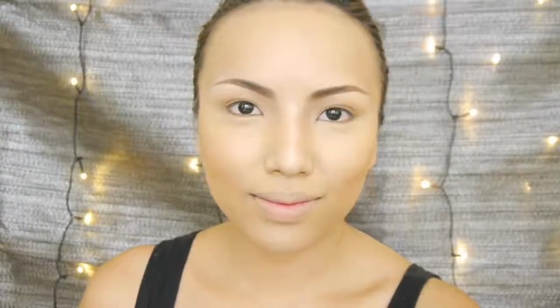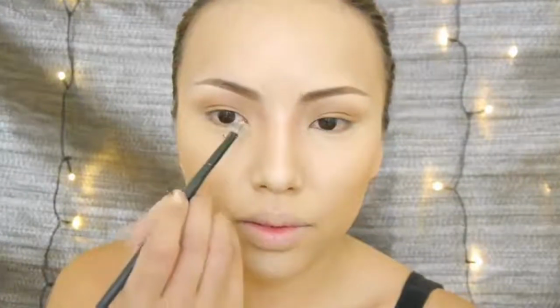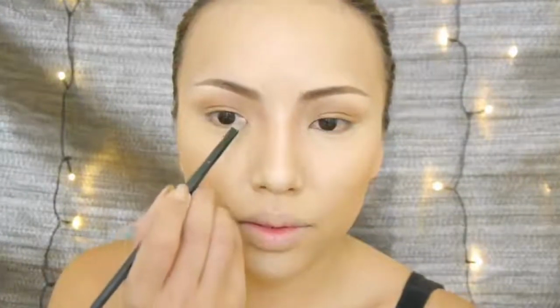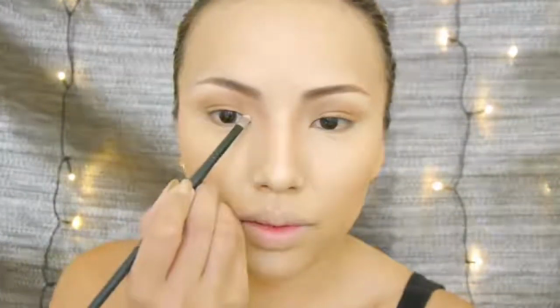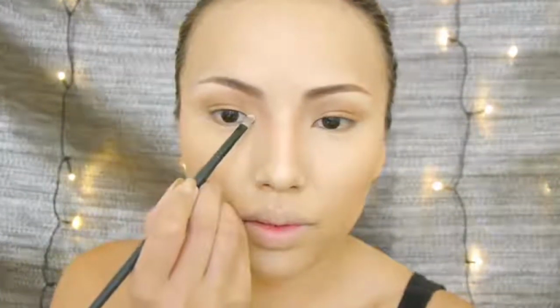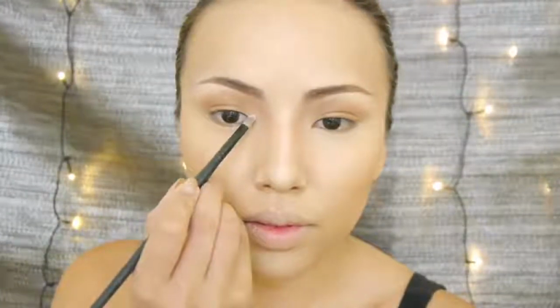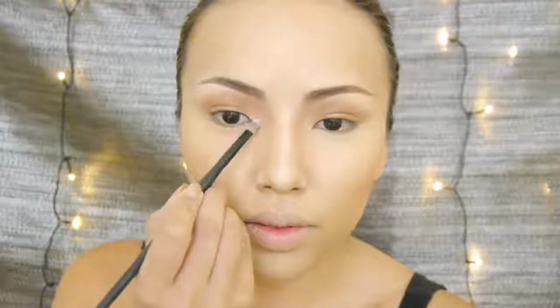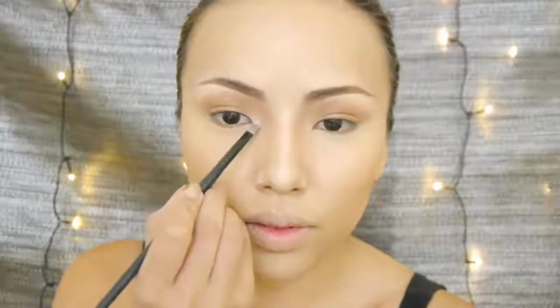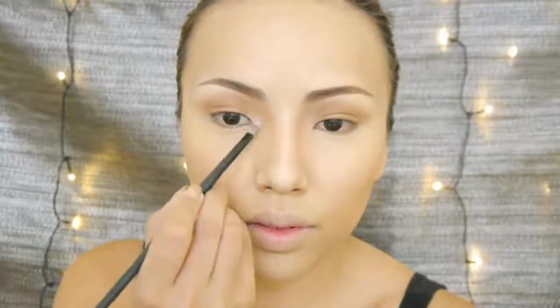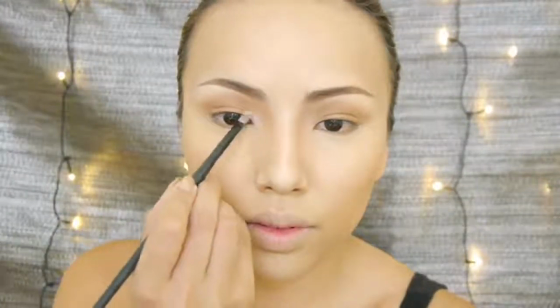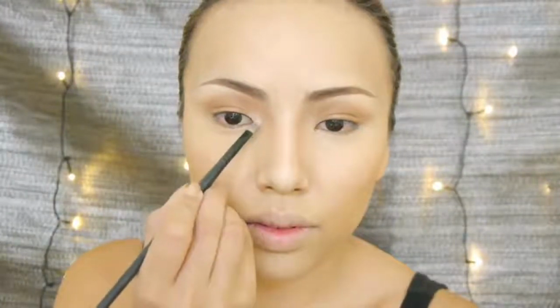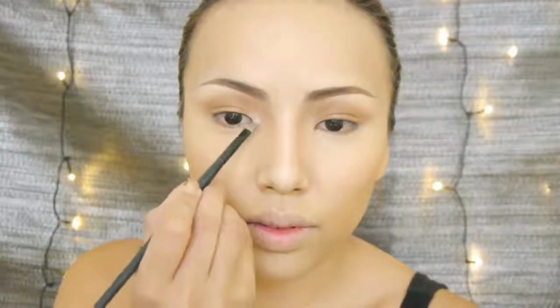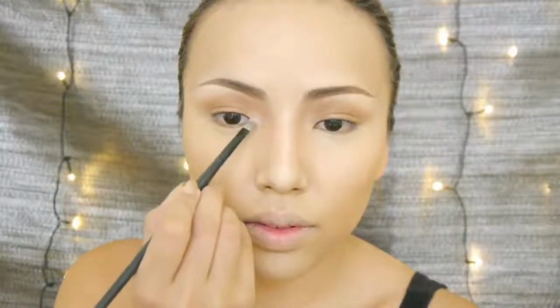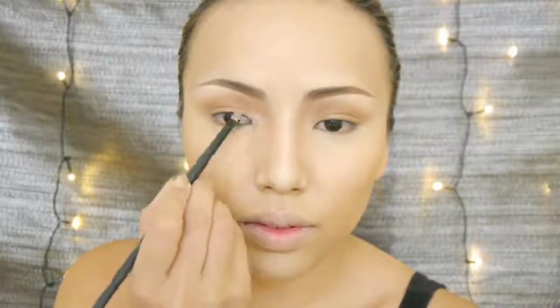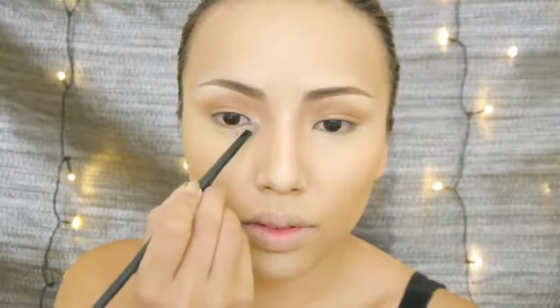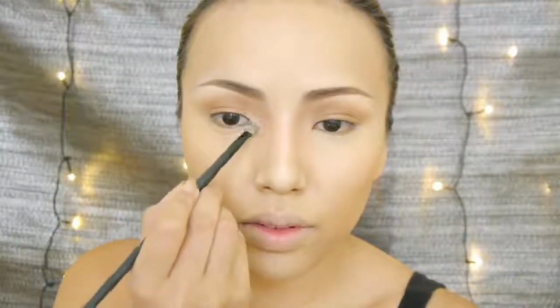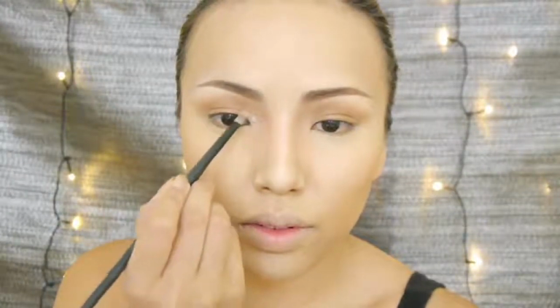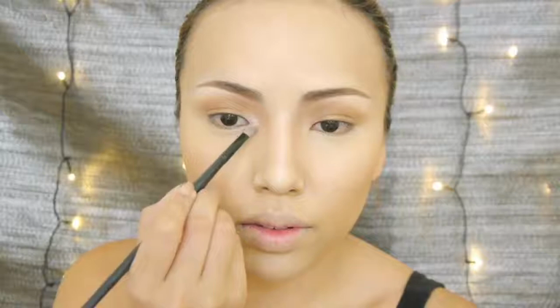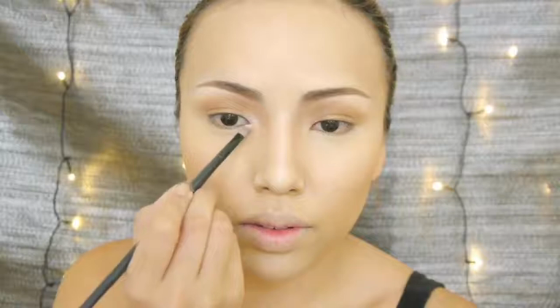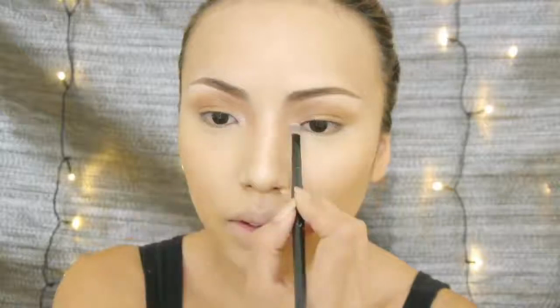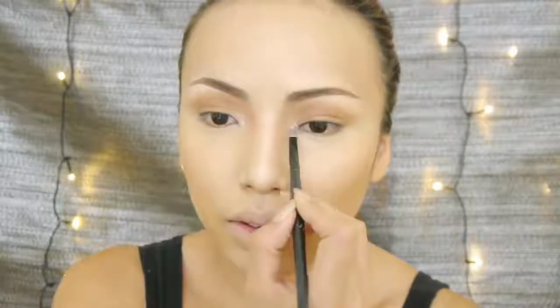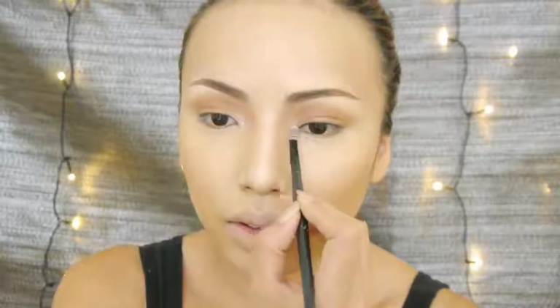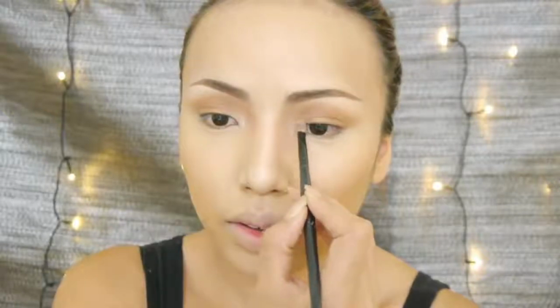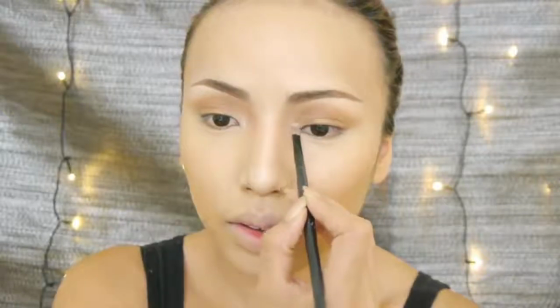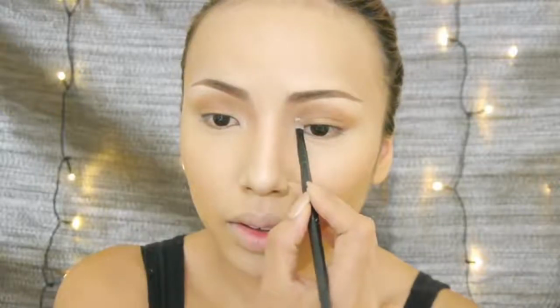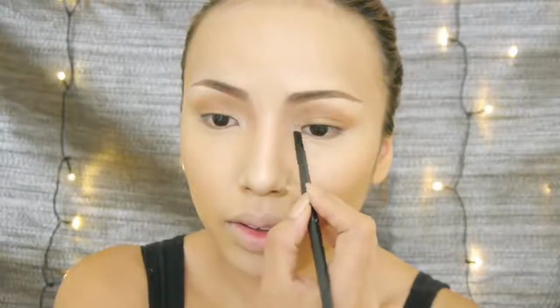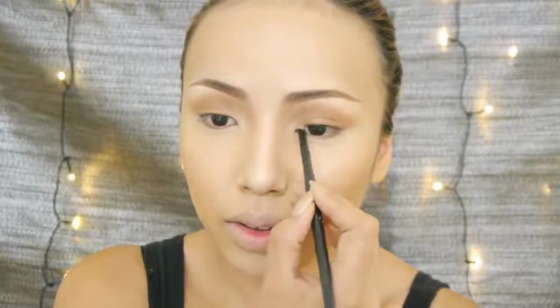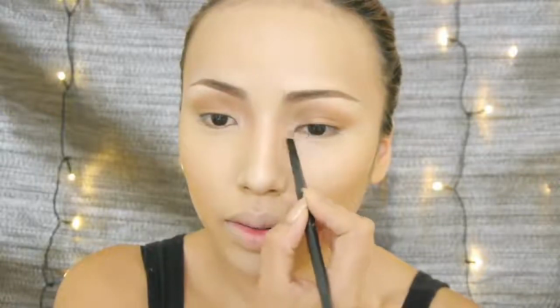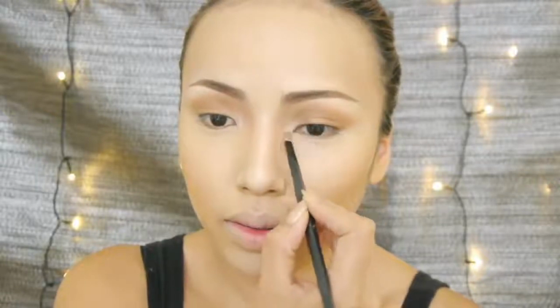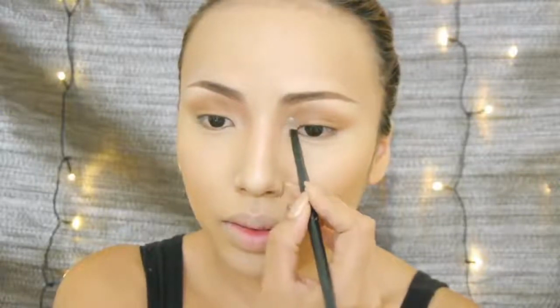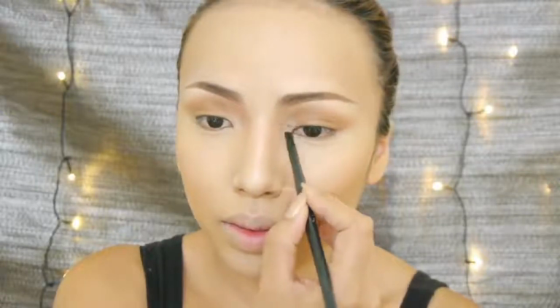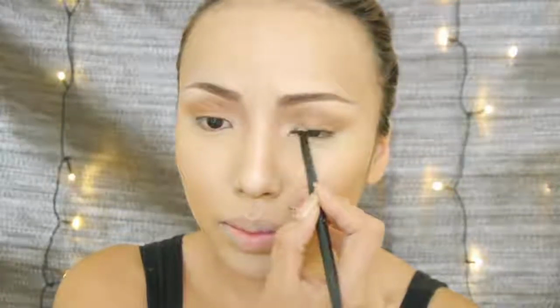Not quite through with the highlighter yet — I'm gonna apply the highlighter on my inner eye corners to make my eyes look more wide and awake like hers.